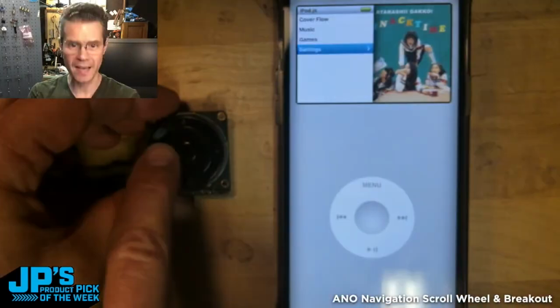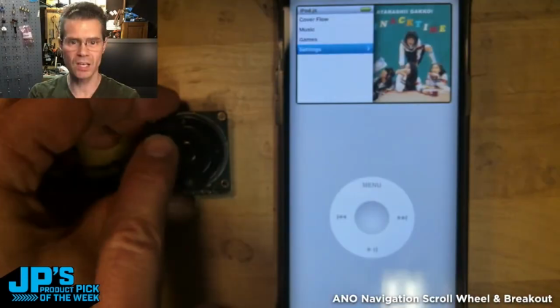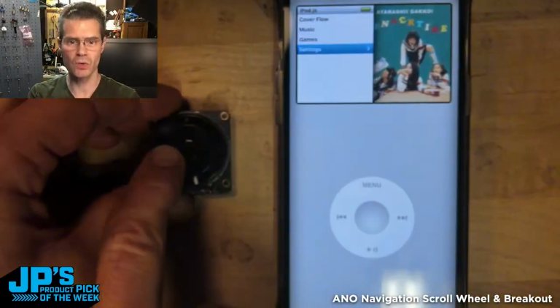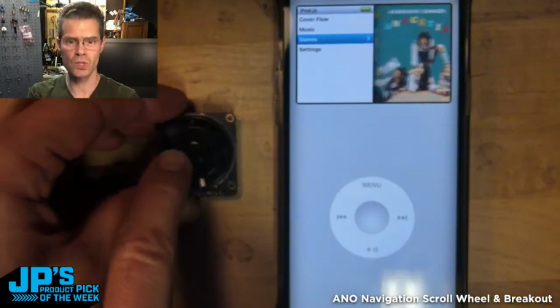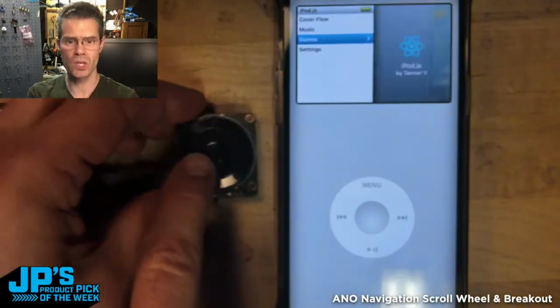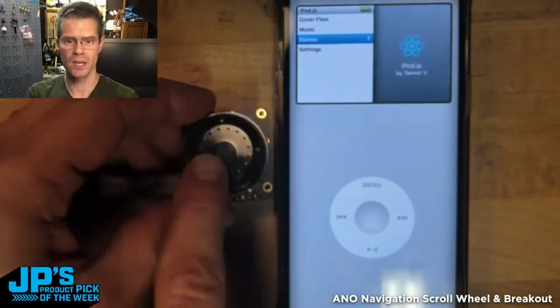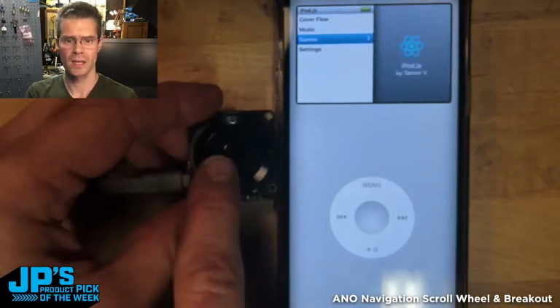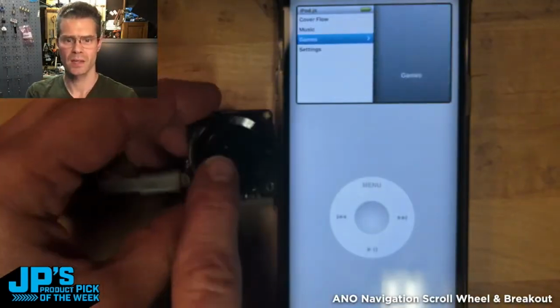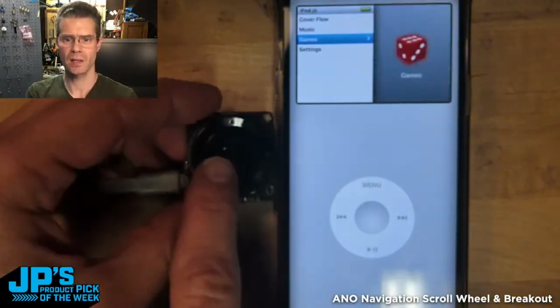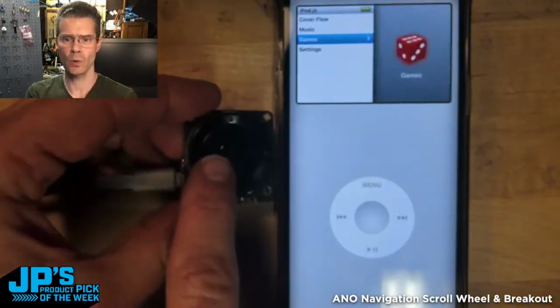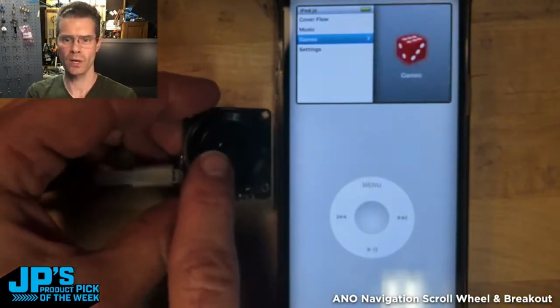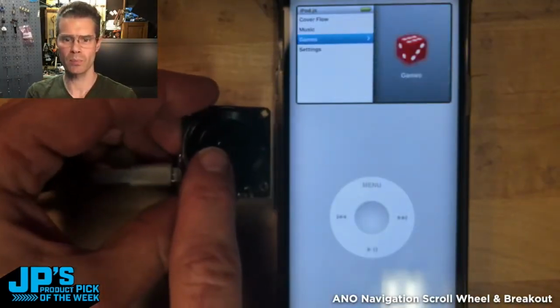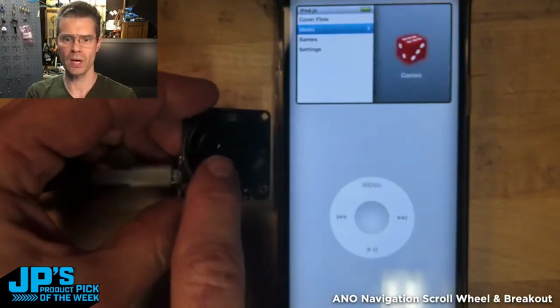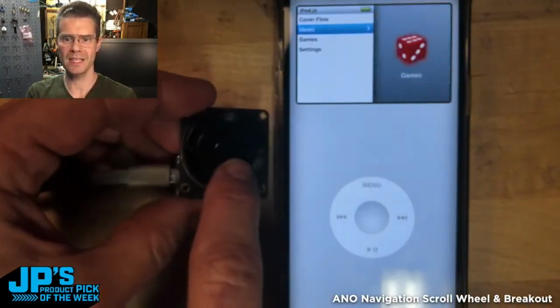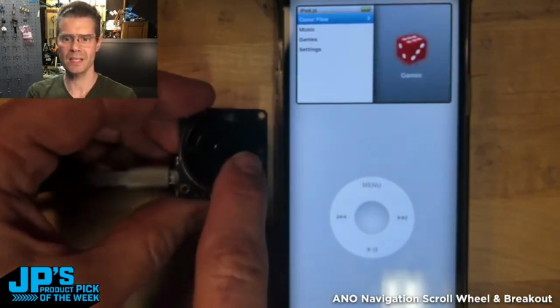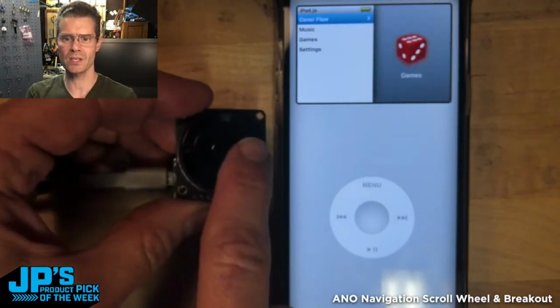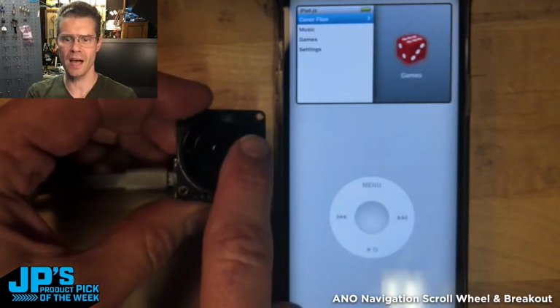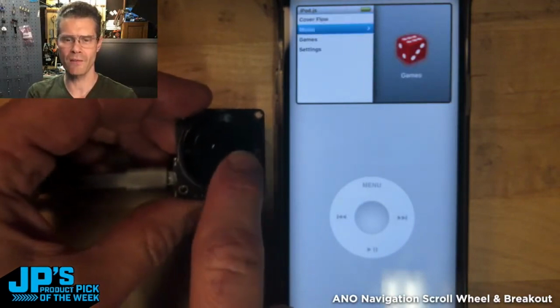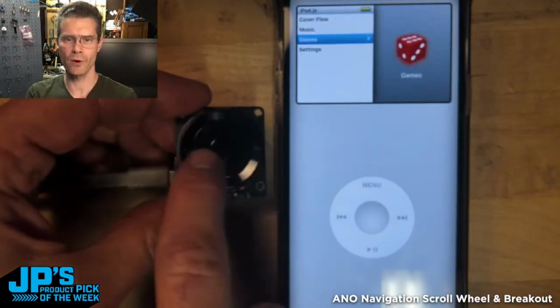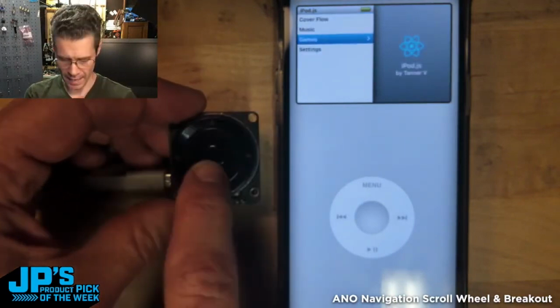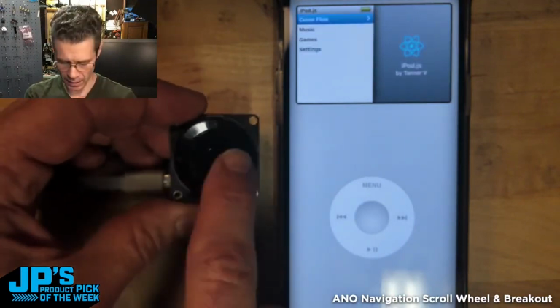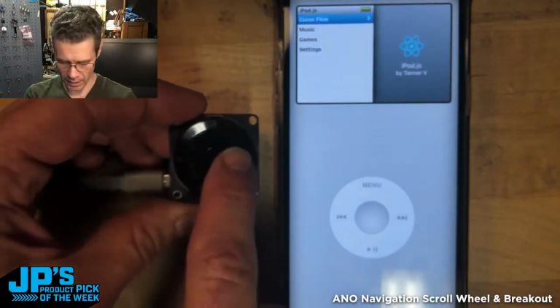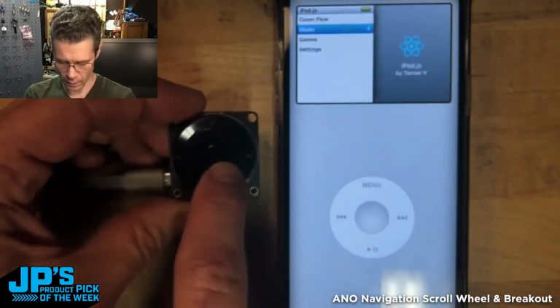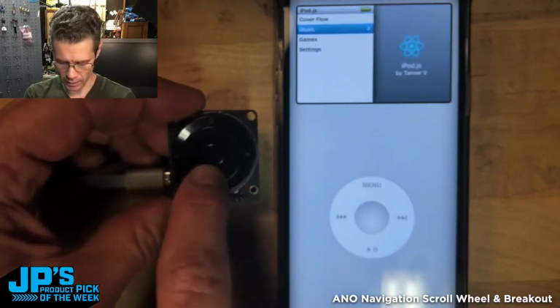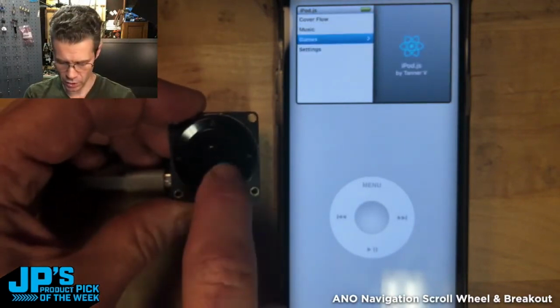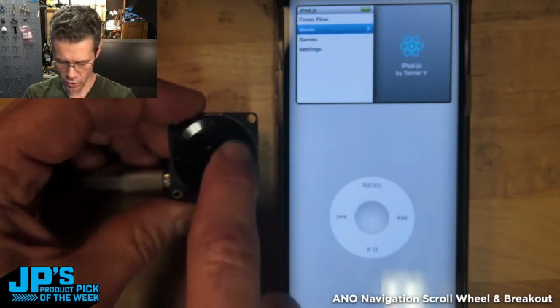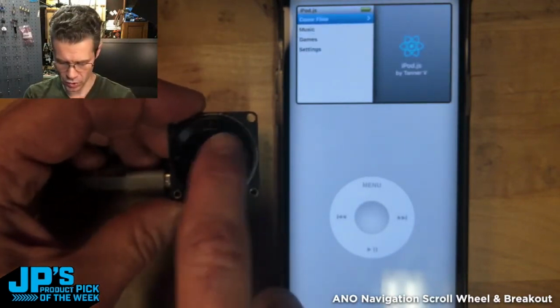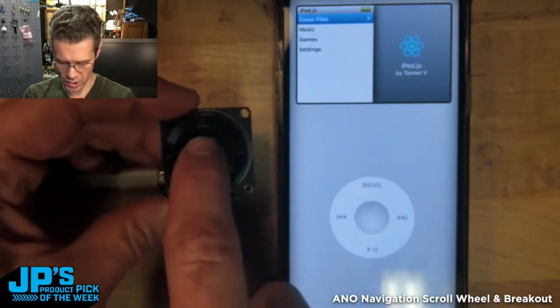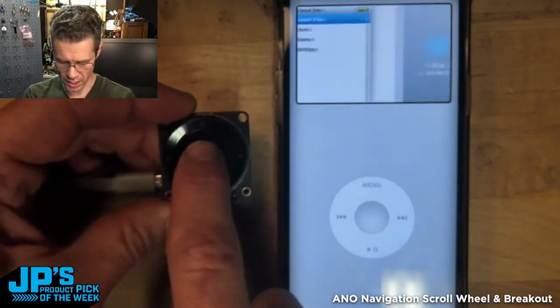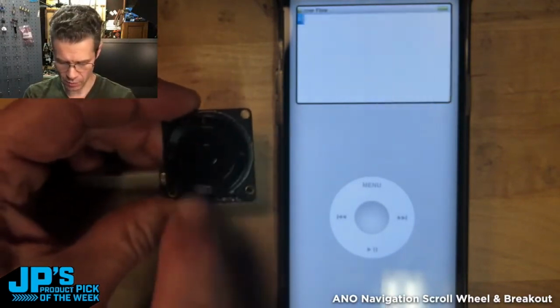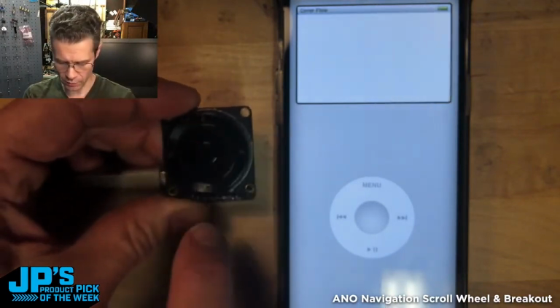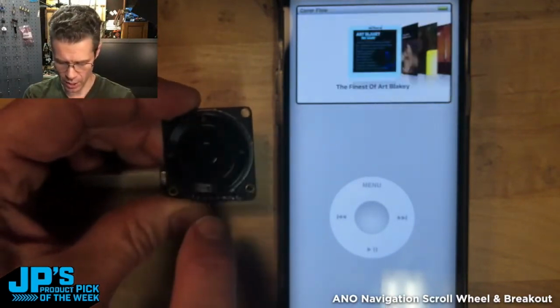I can use the click wheel plugged into the iPhone, and now I can go and choose Cover Flow.